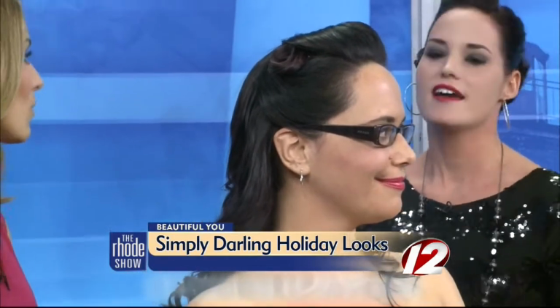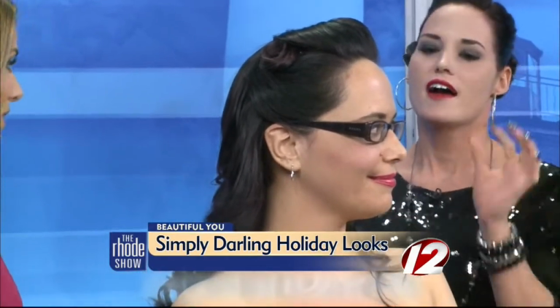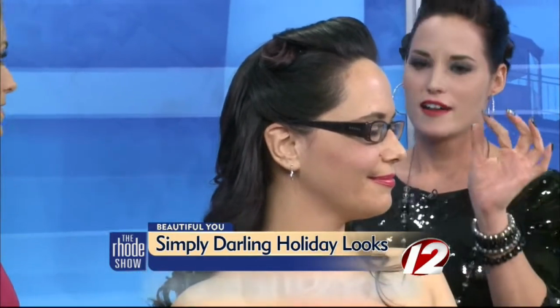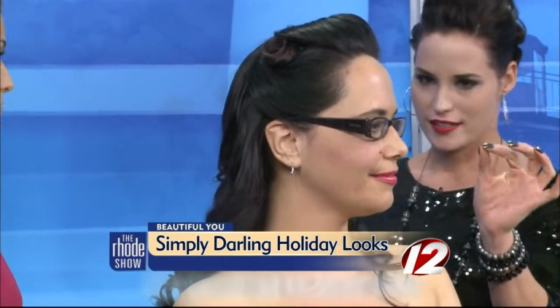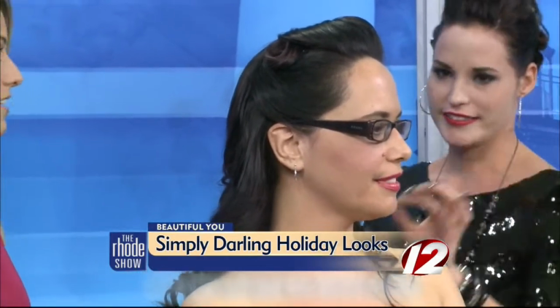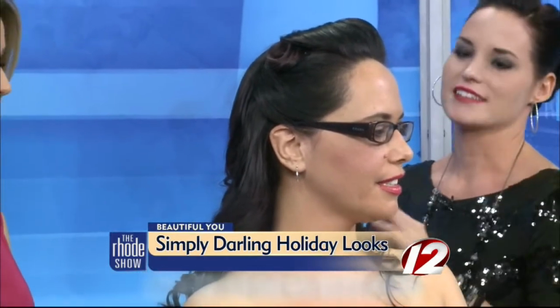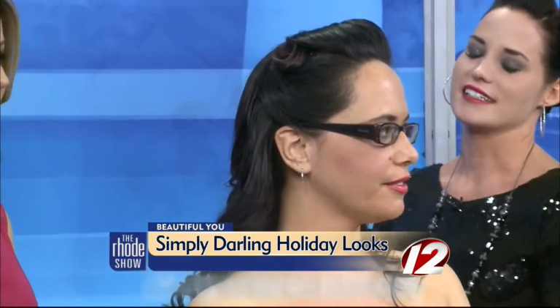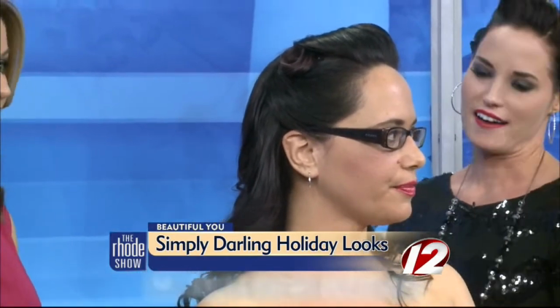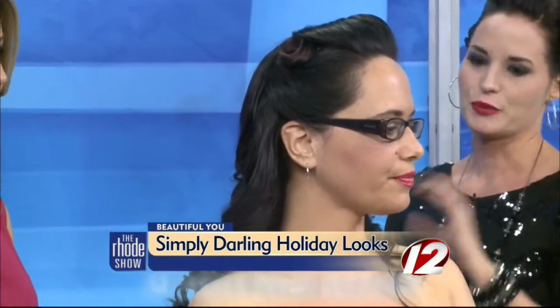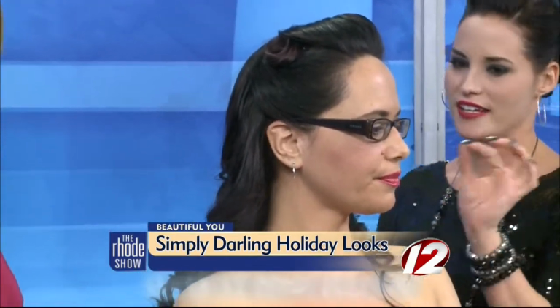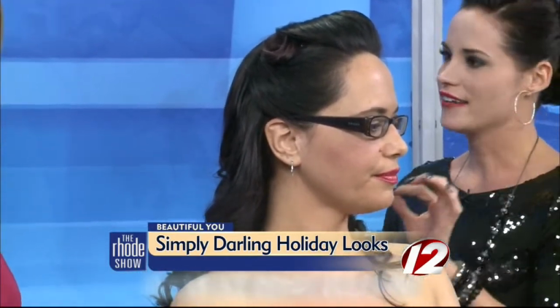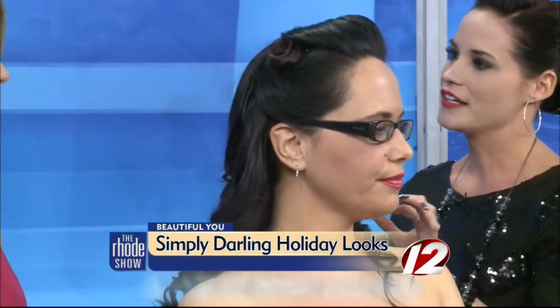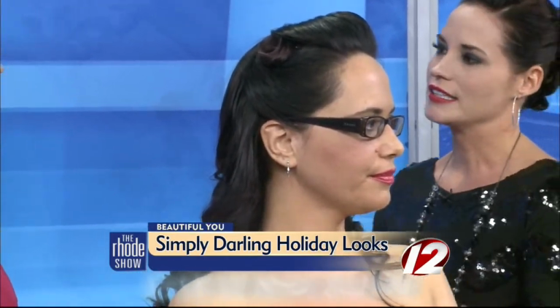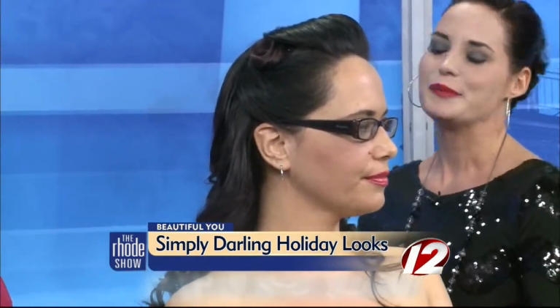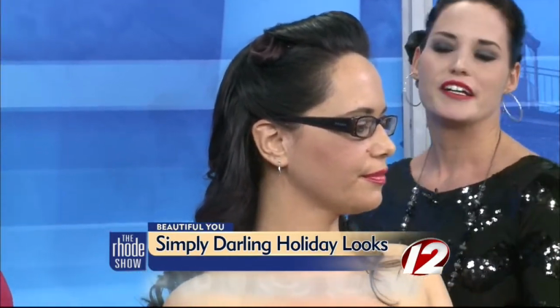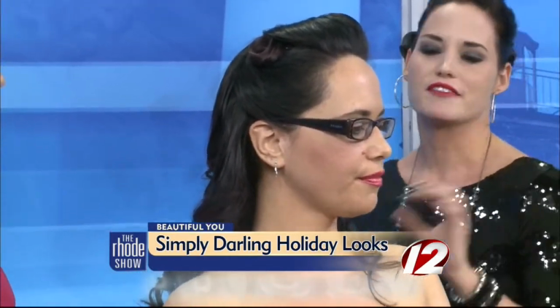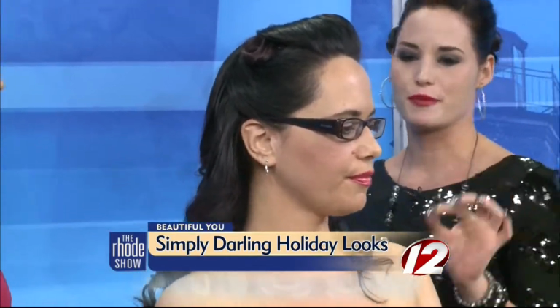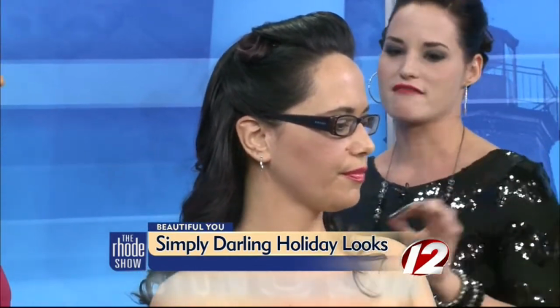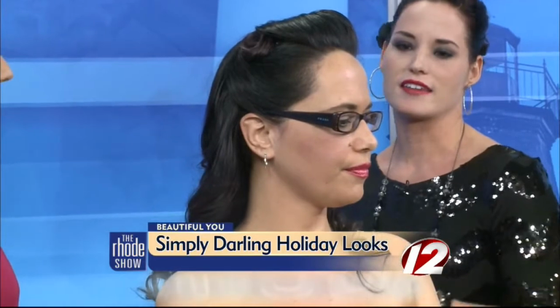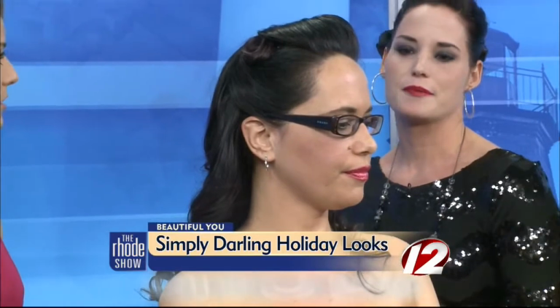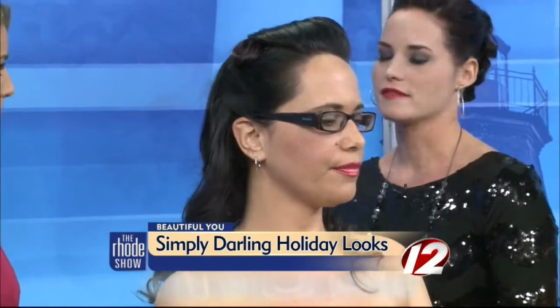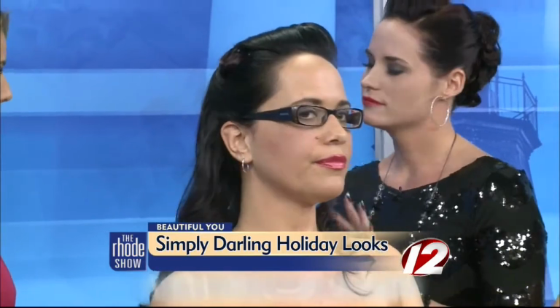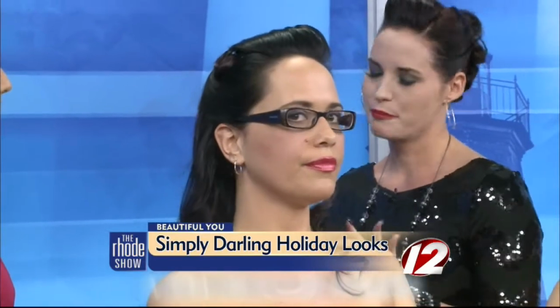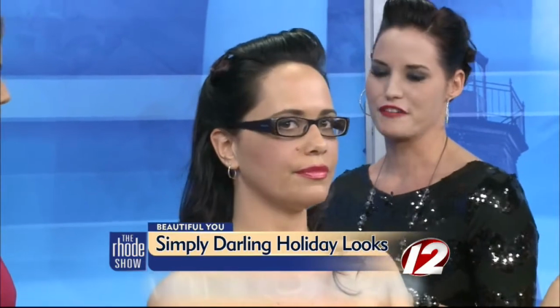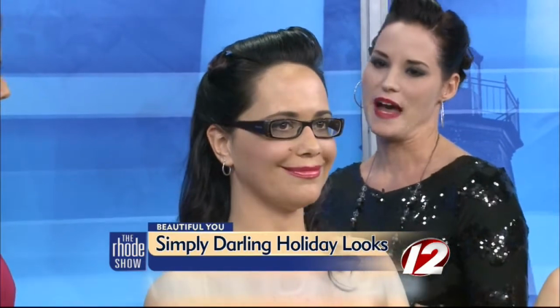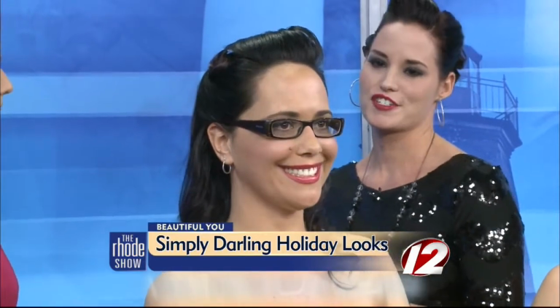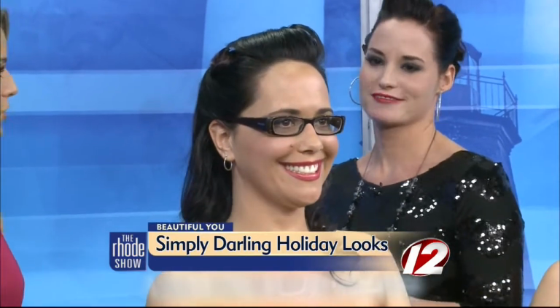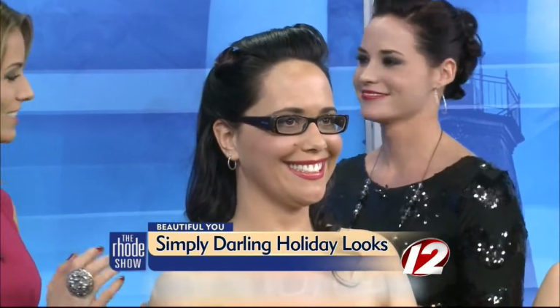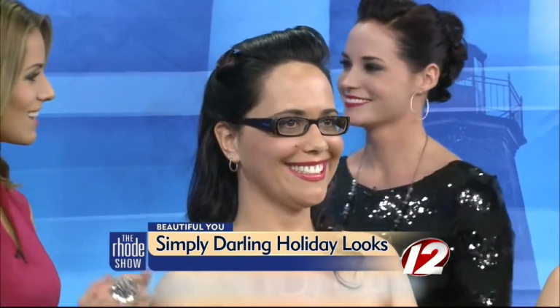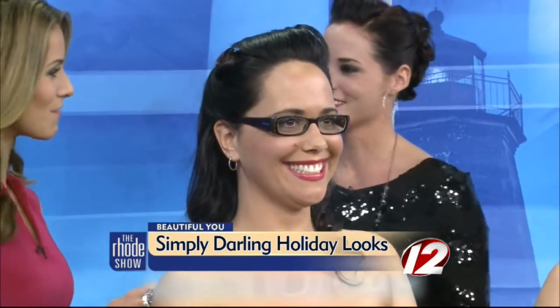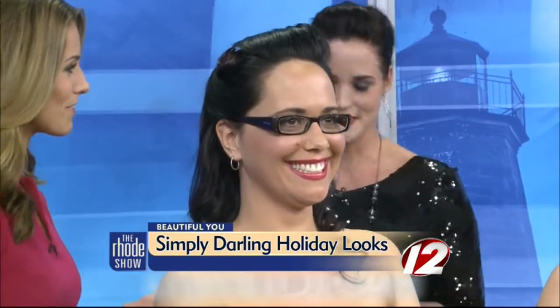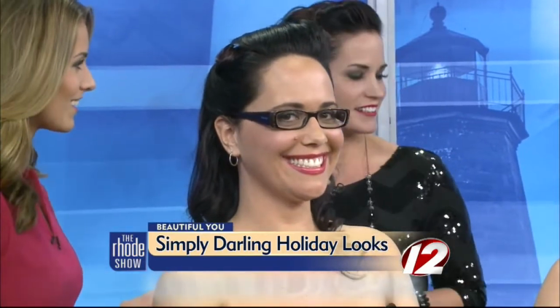Going with that vintage feel, you wing the eyeliner a little bit and you give a bright red lip. Perfect match — just enough.